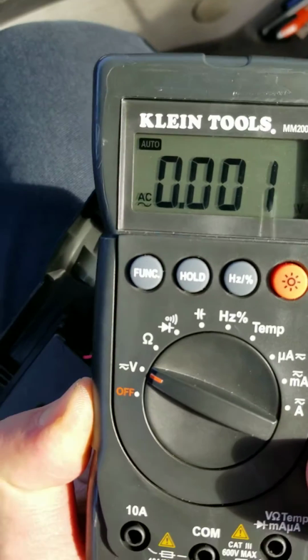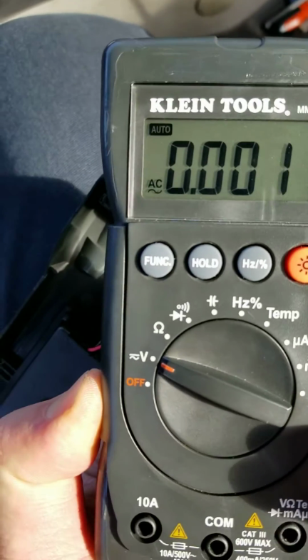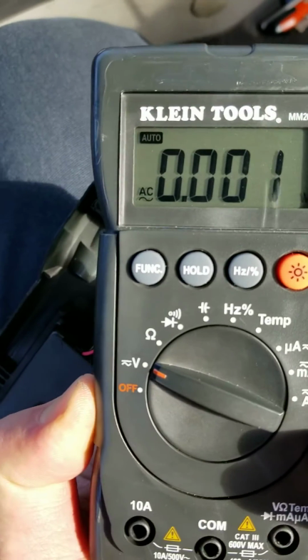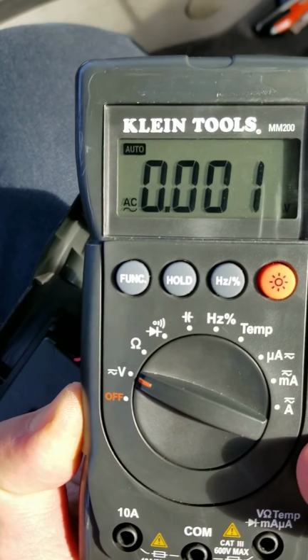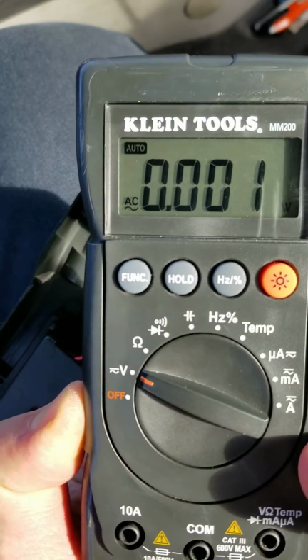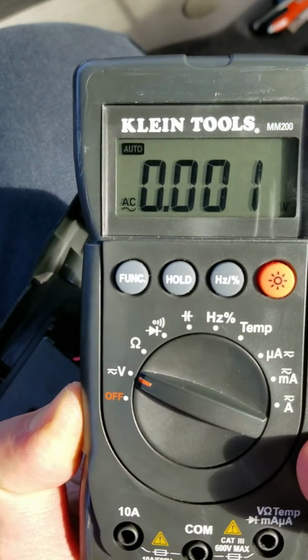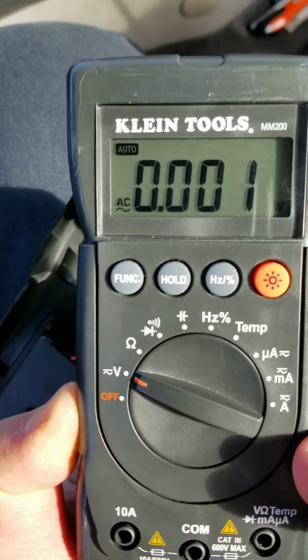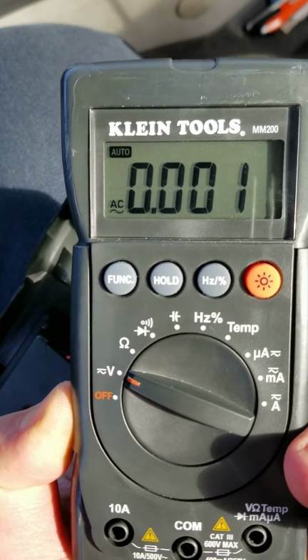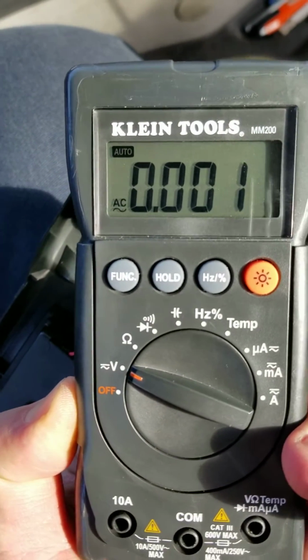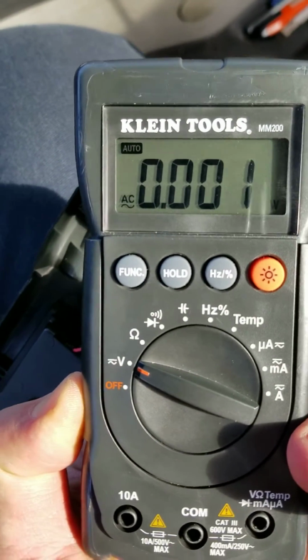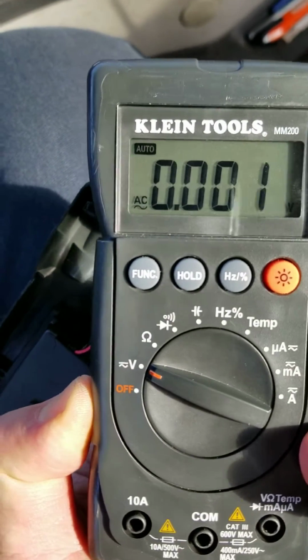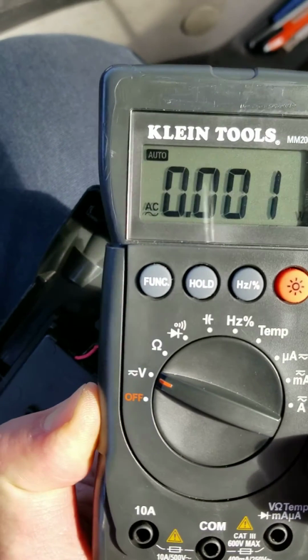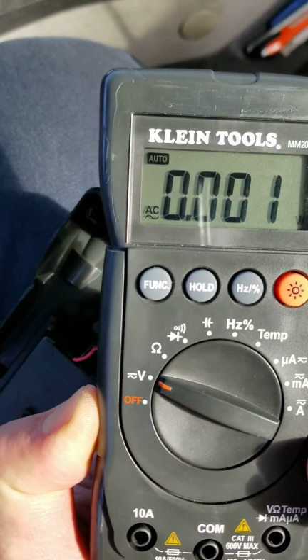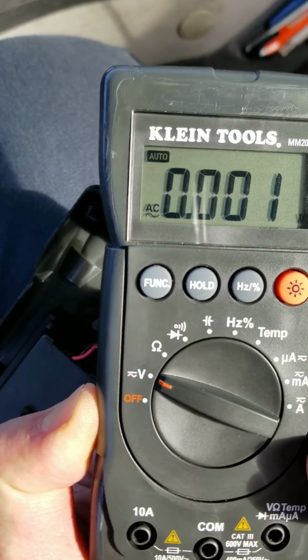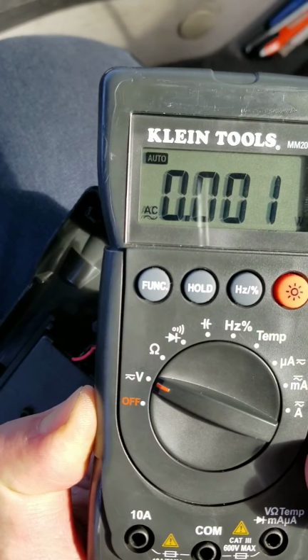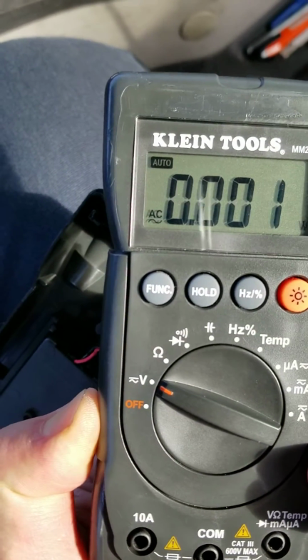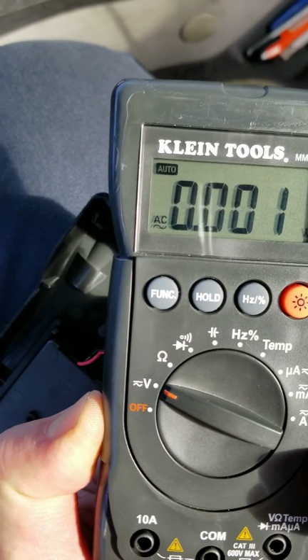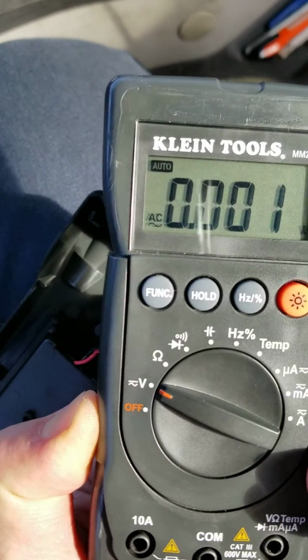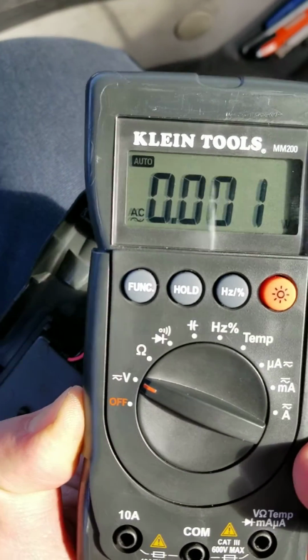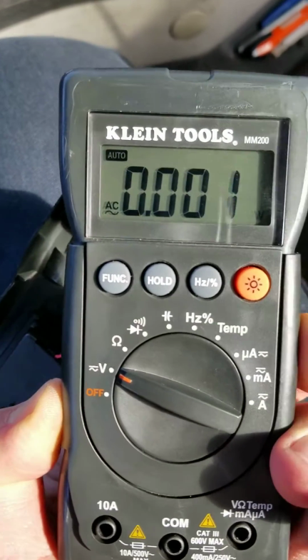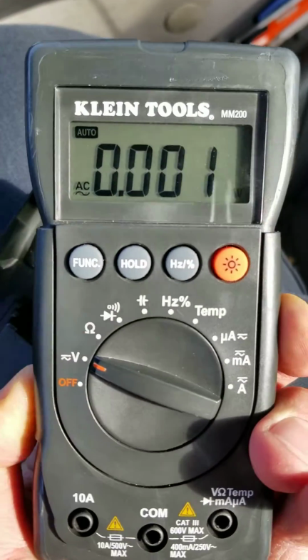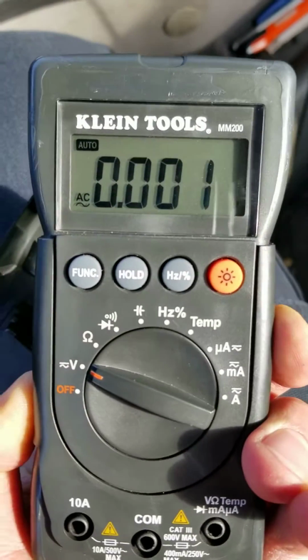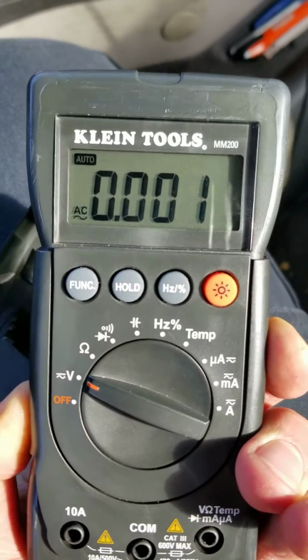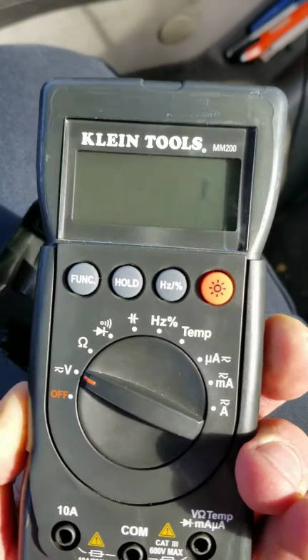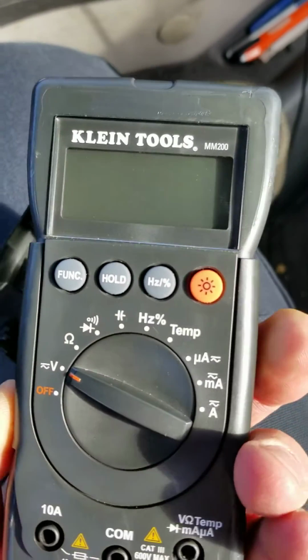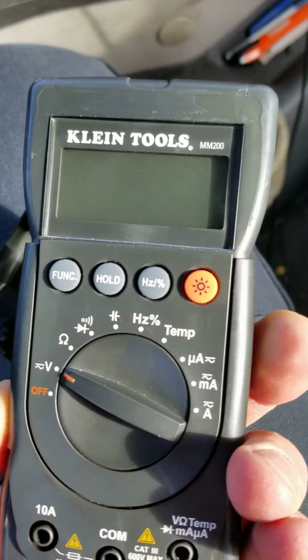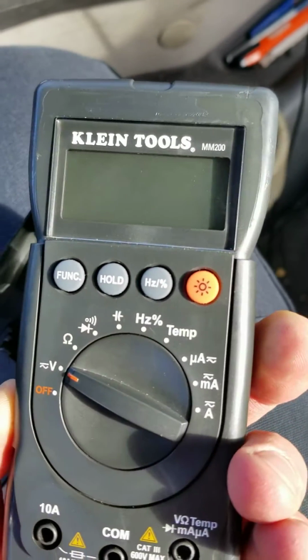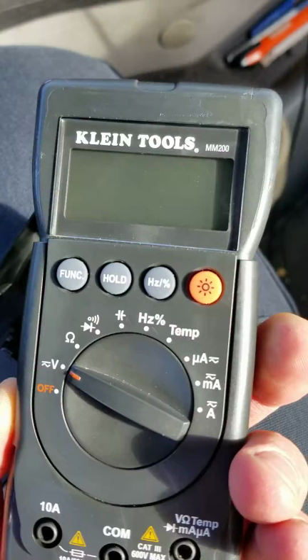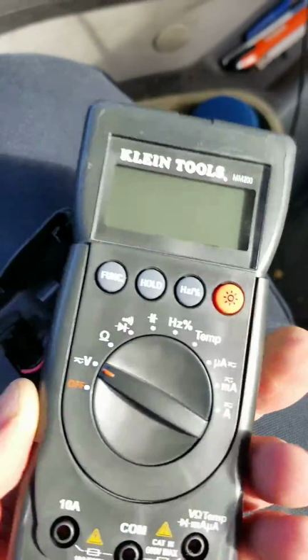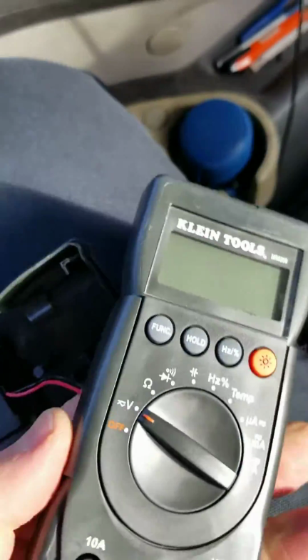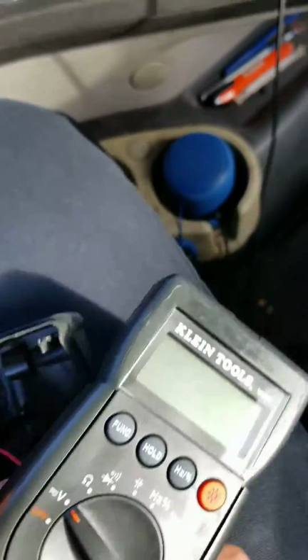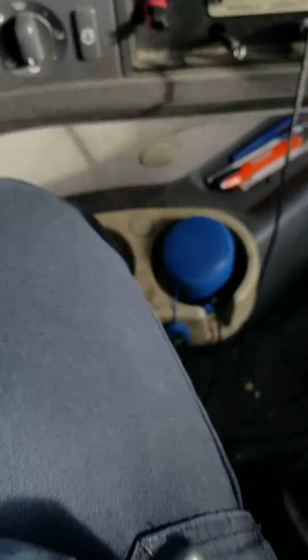There it is — that's my finger on the back of it. Voila. So there it is, I took it off.